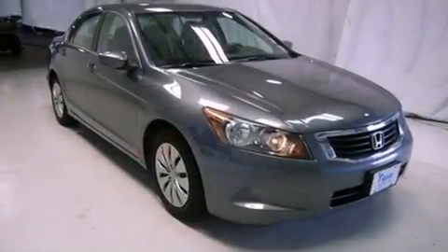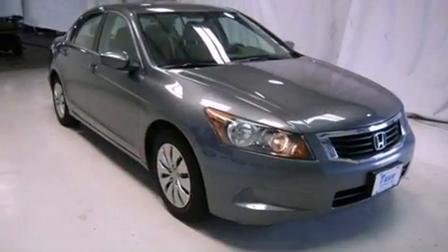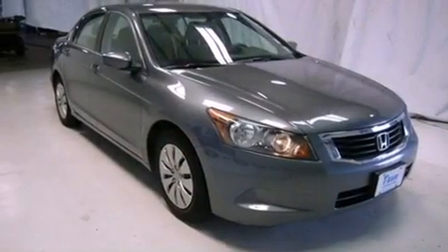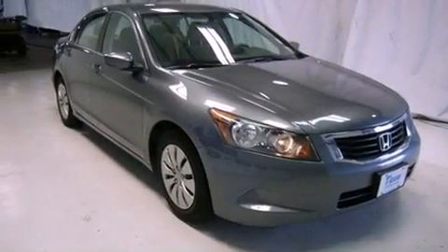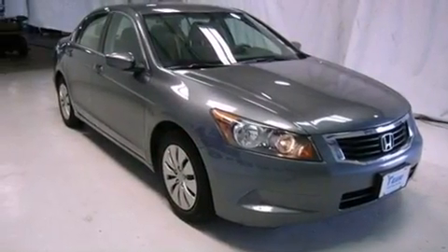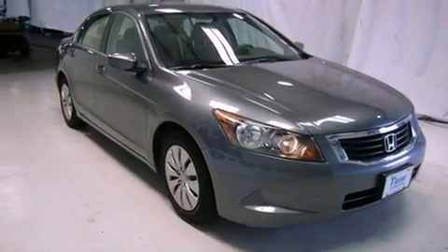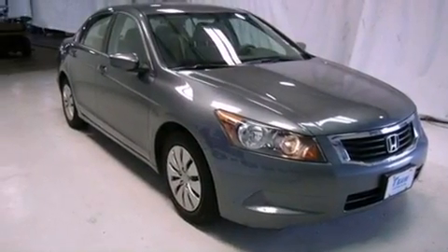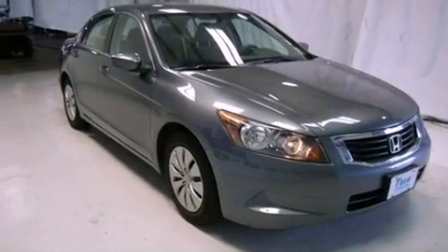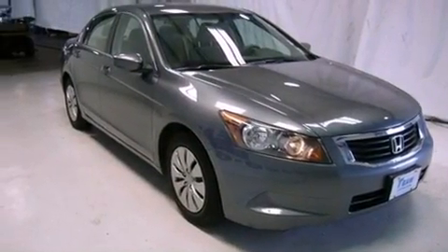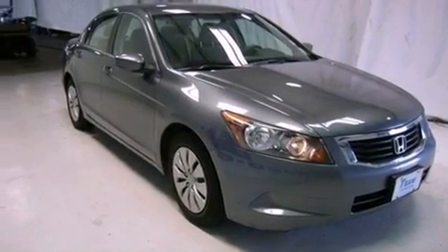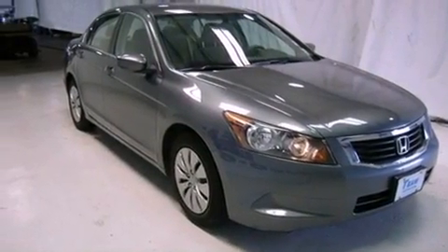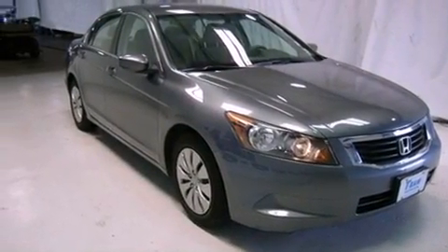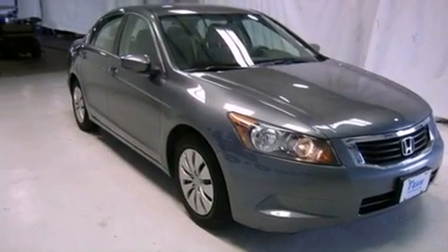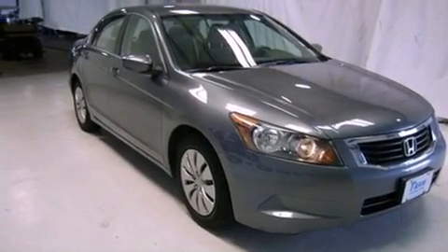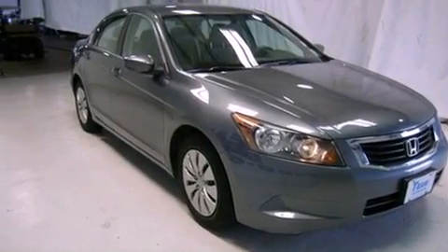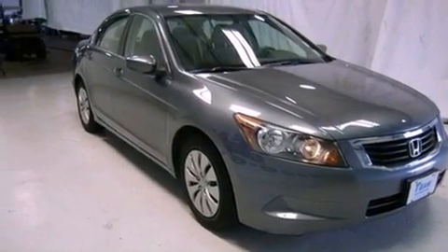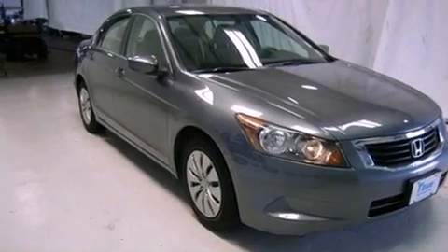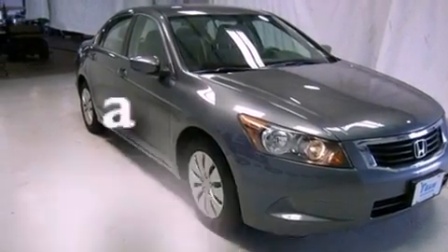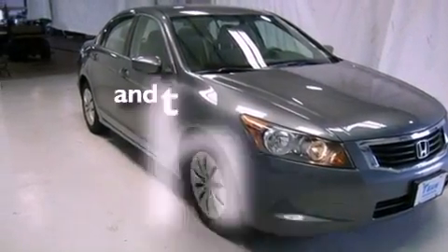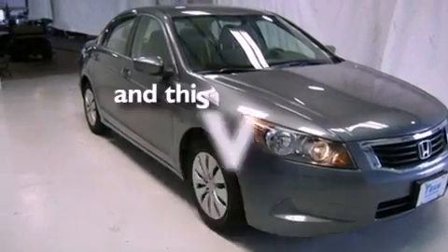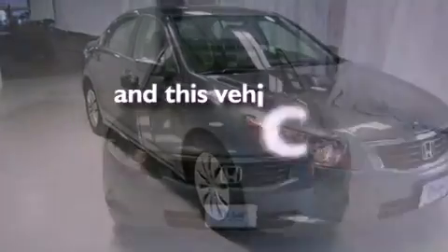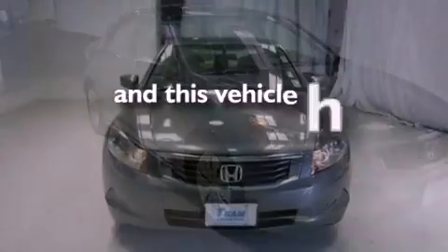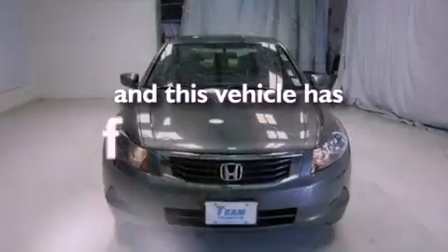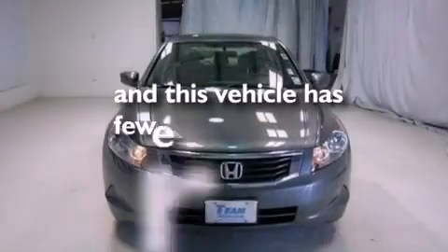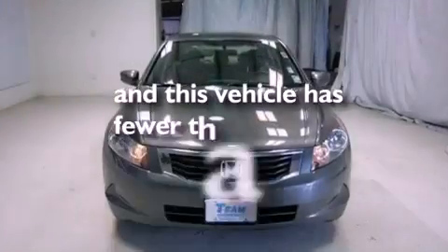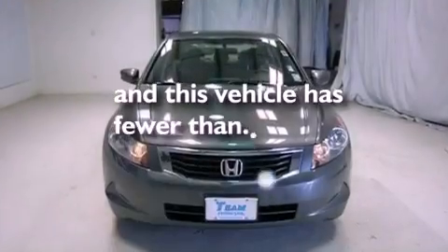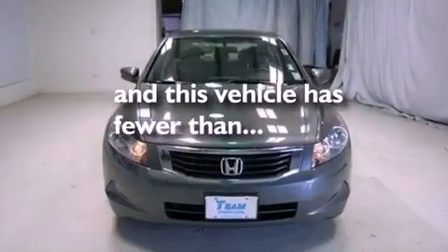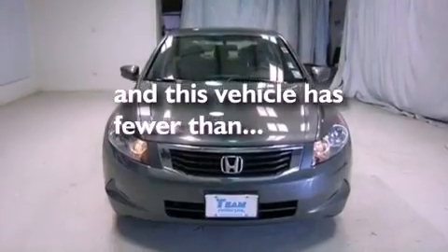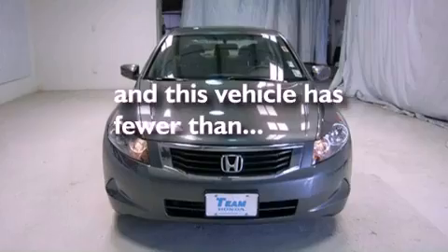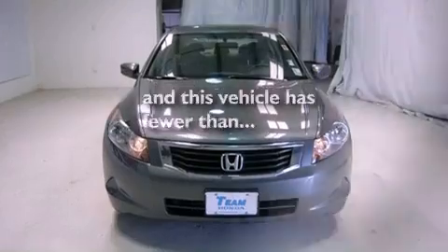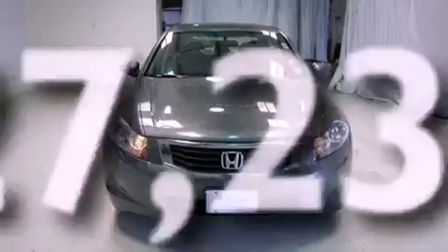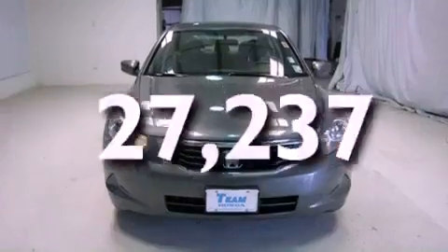Additional features include traction control, rear curtain airbags, and this vehicle has fewer than 28,000 miles on the odometer.